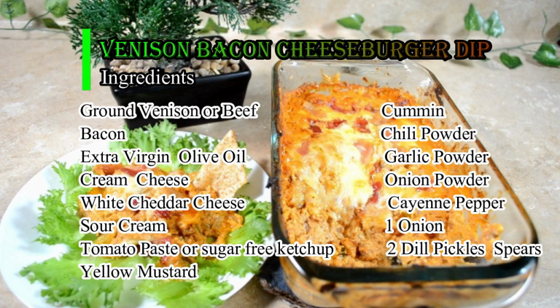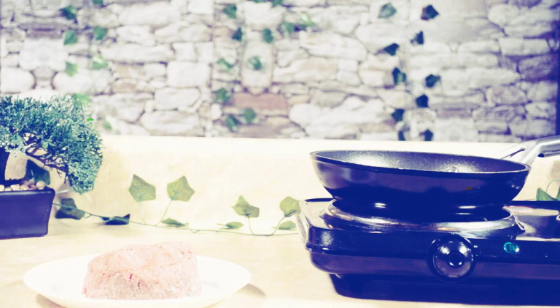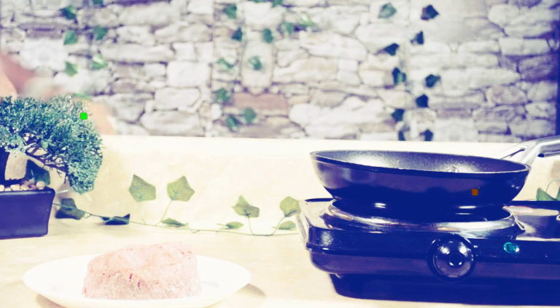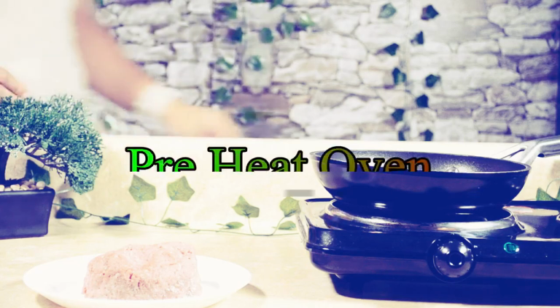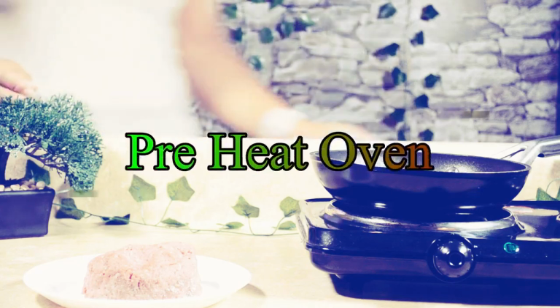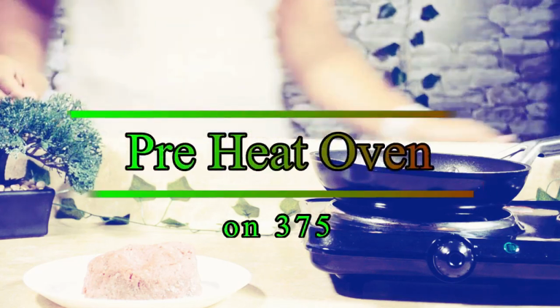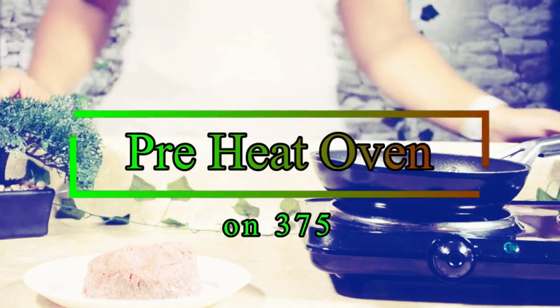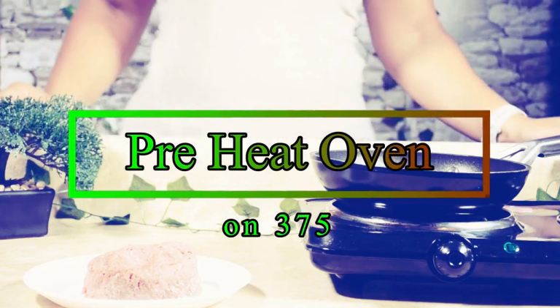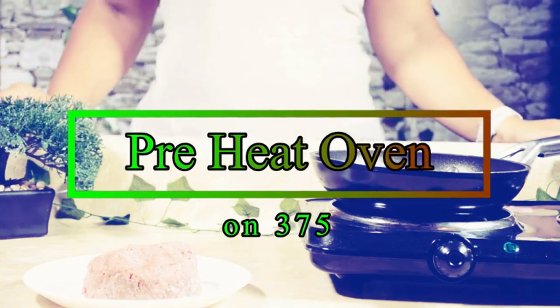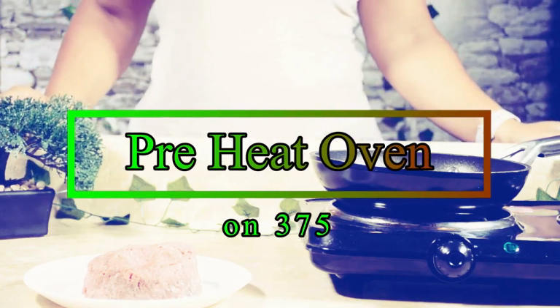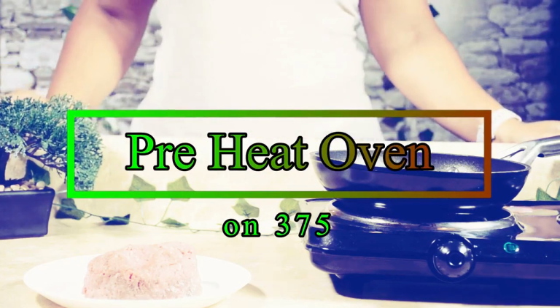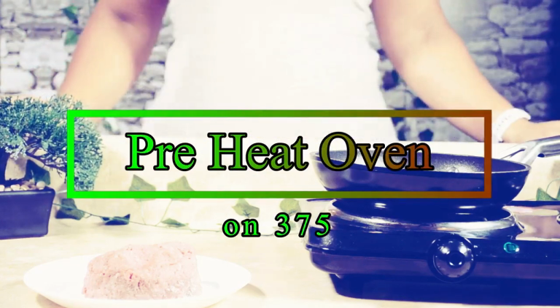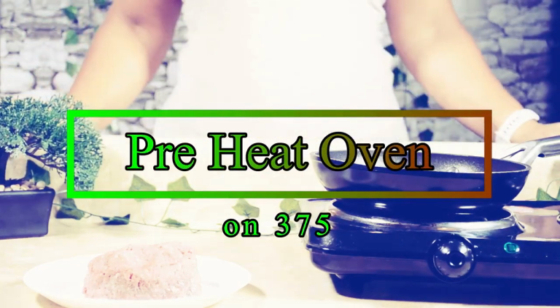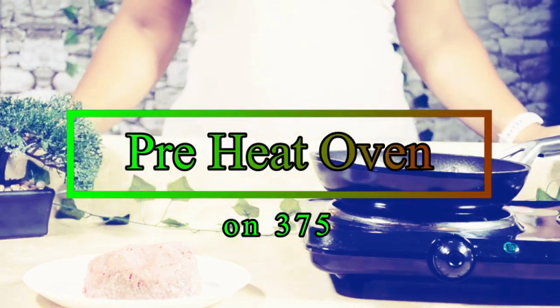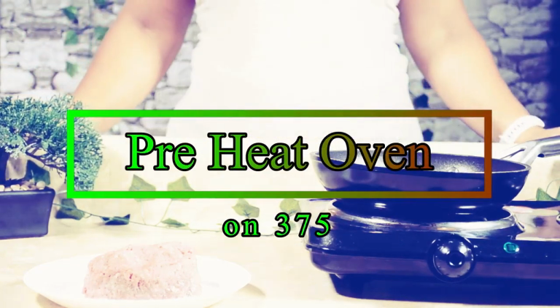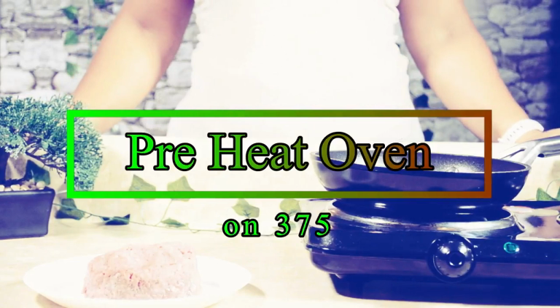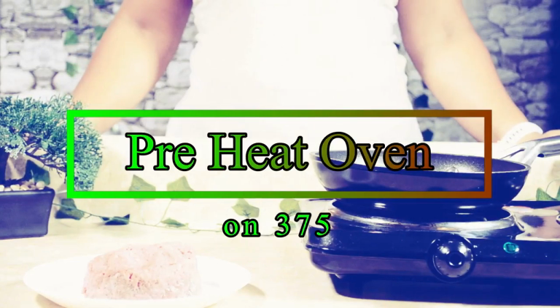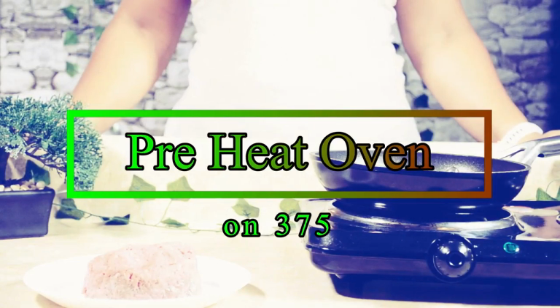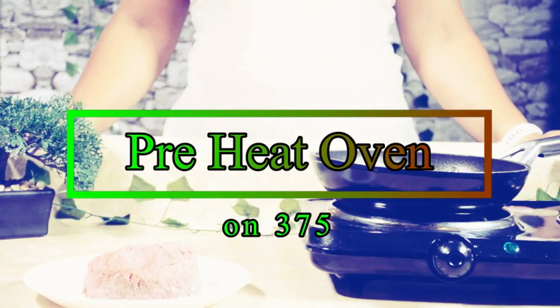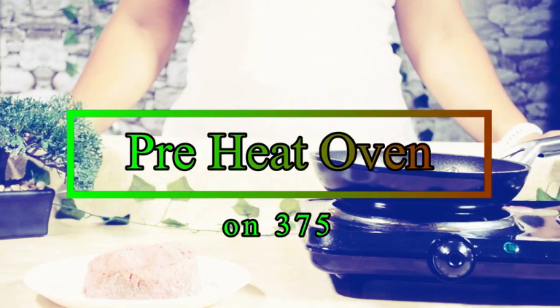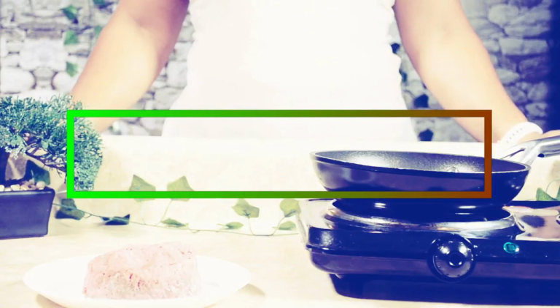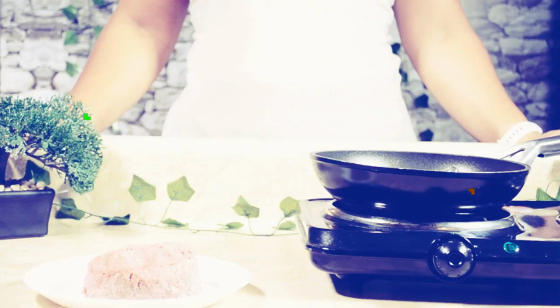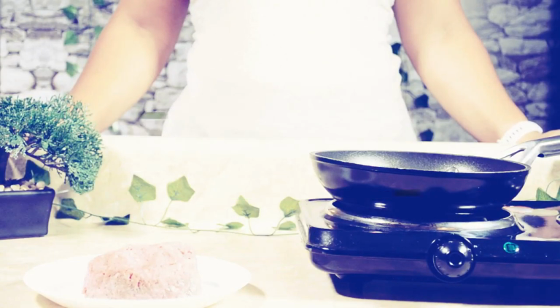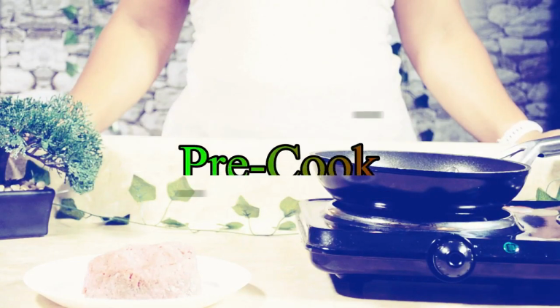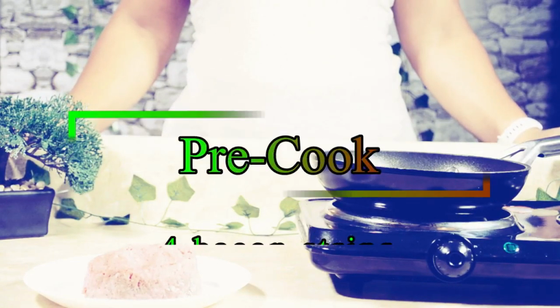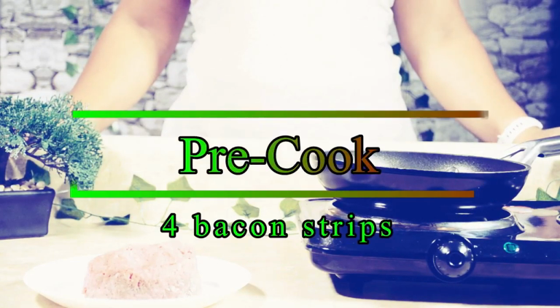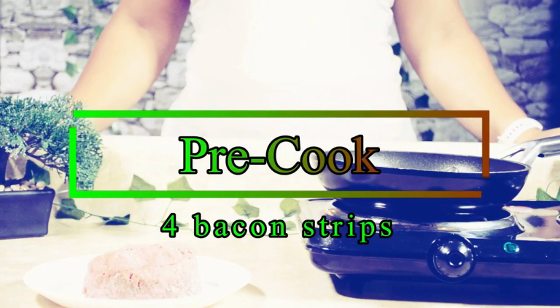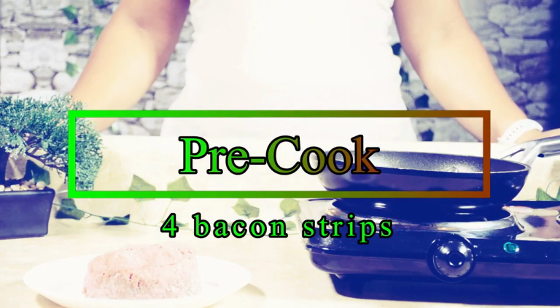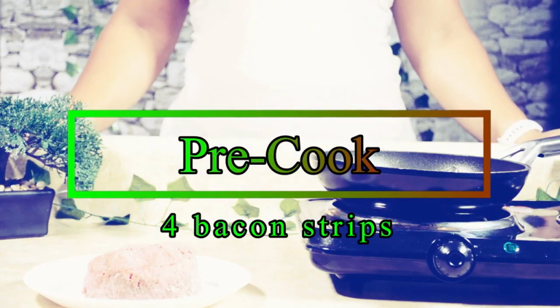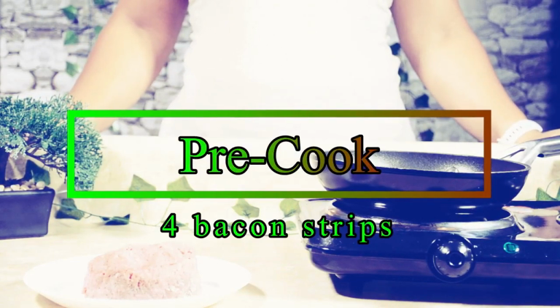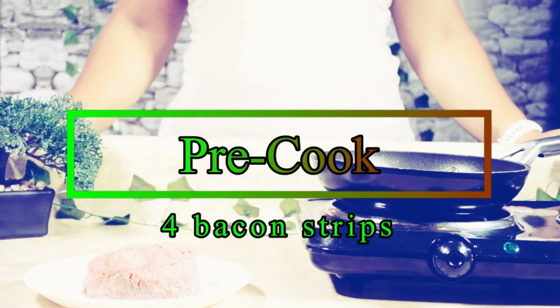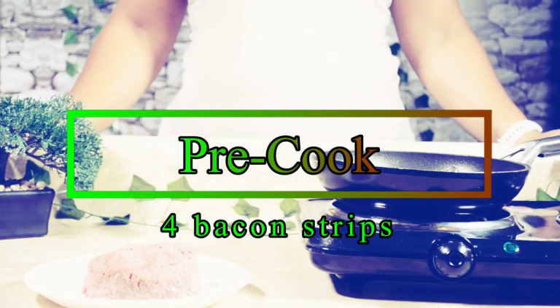Preheat the oven to 375. Precook four bacon strips.